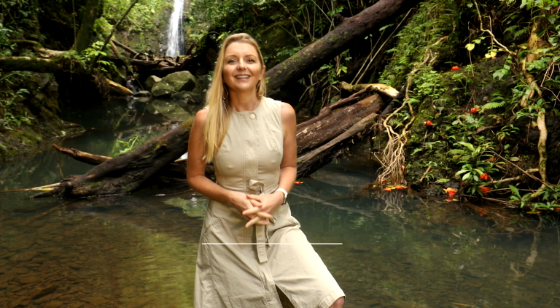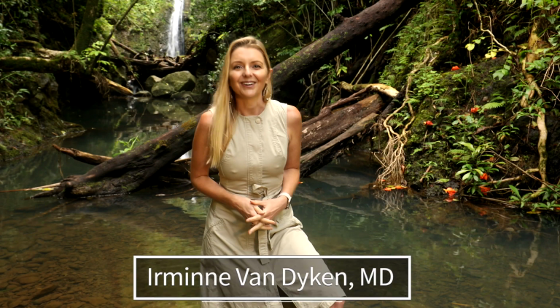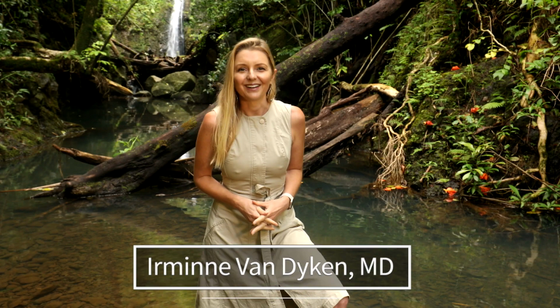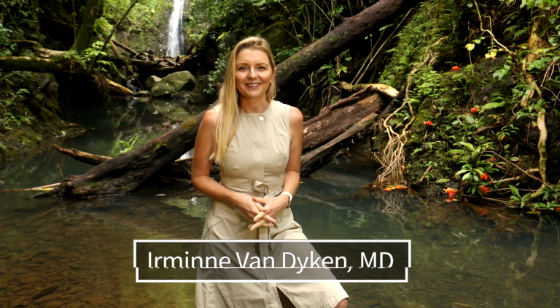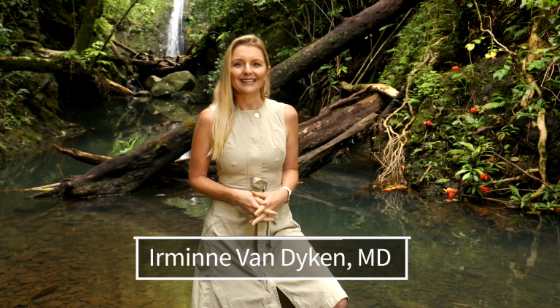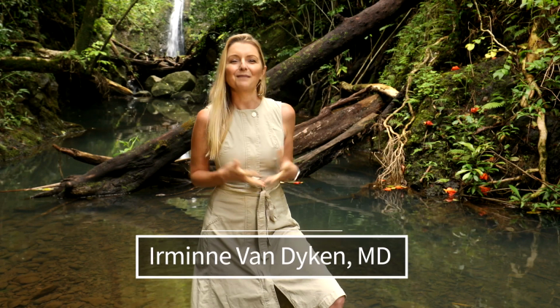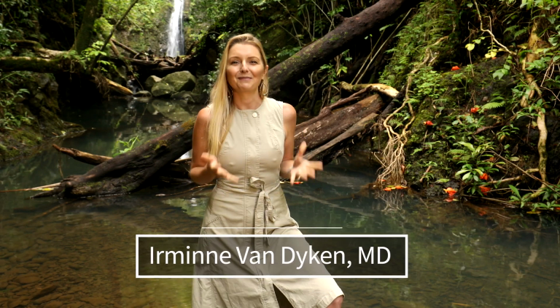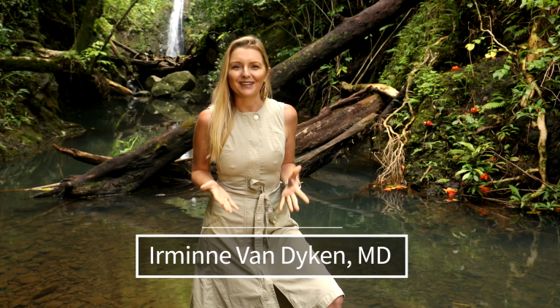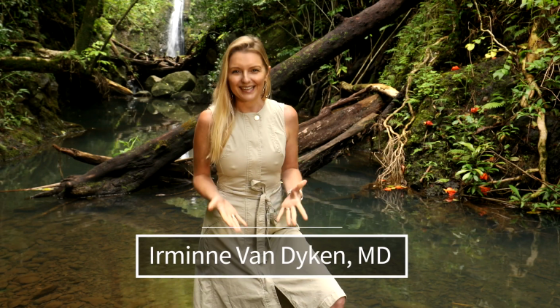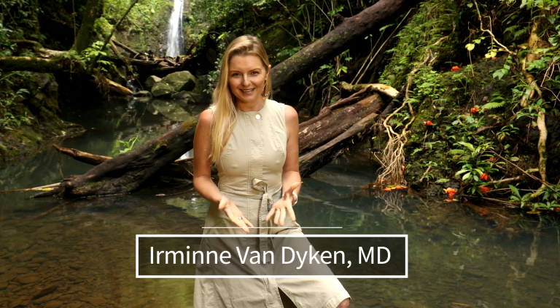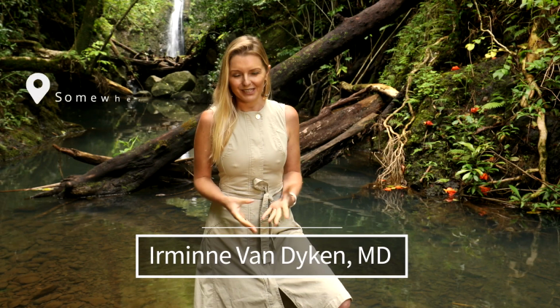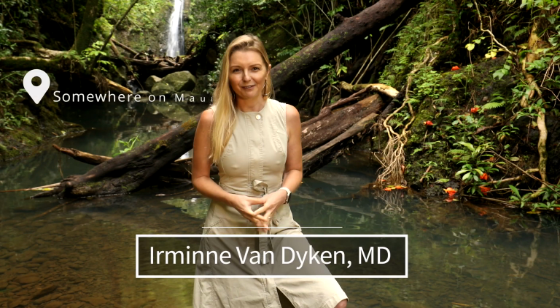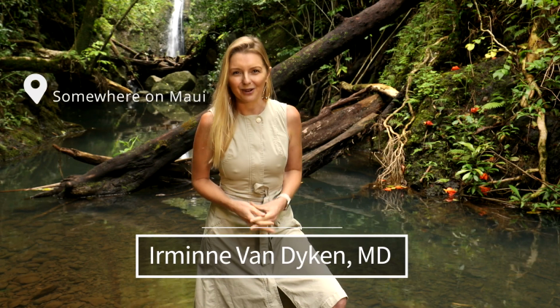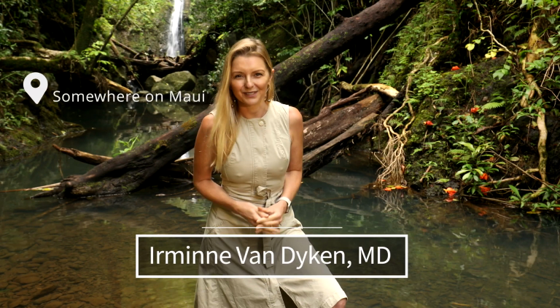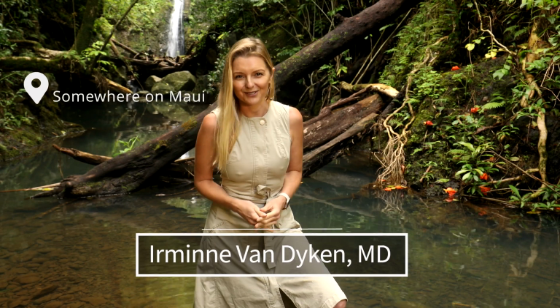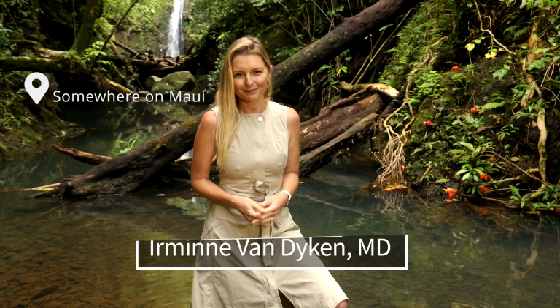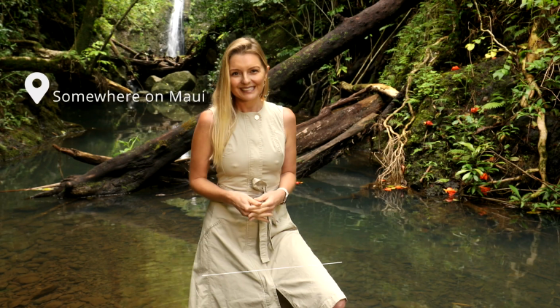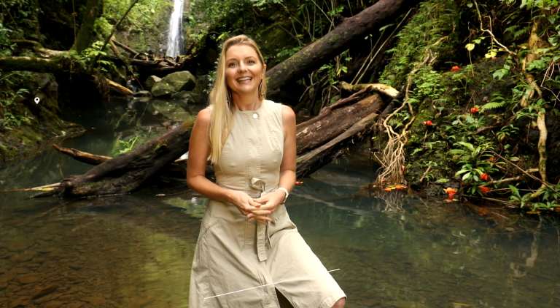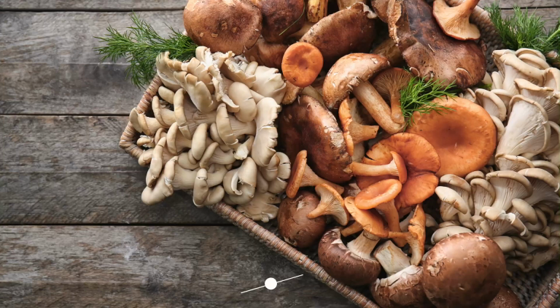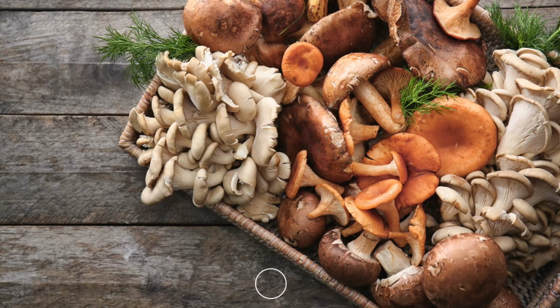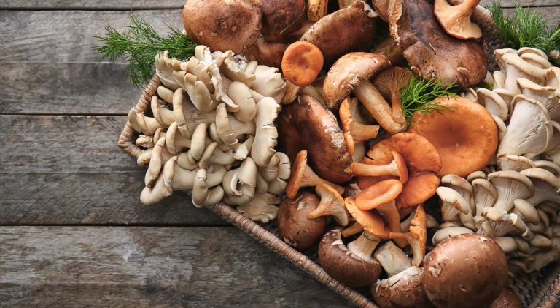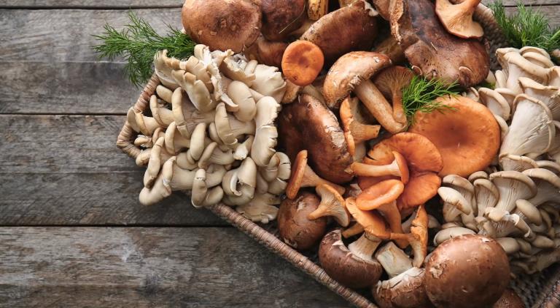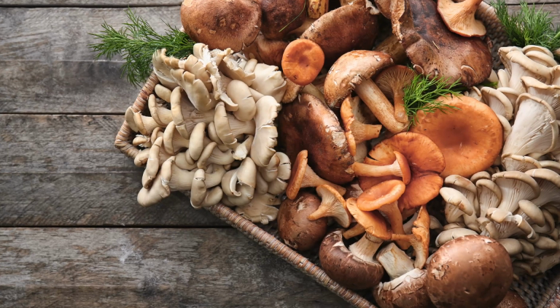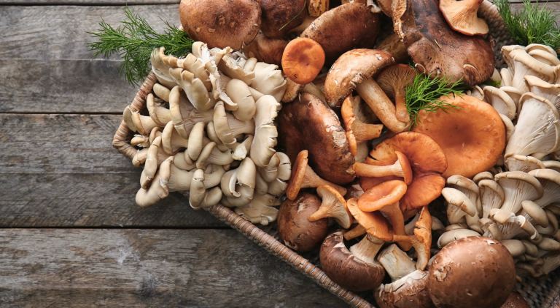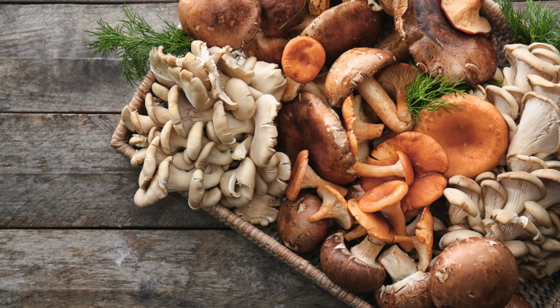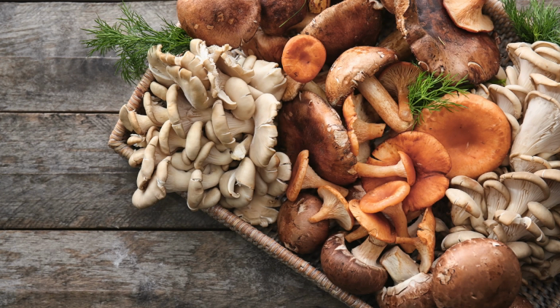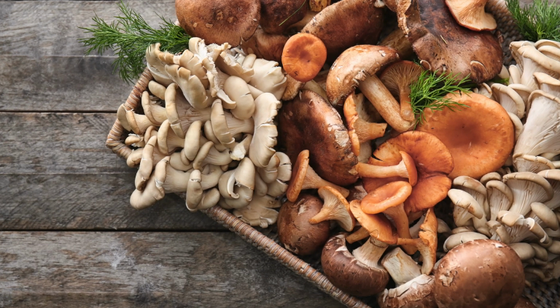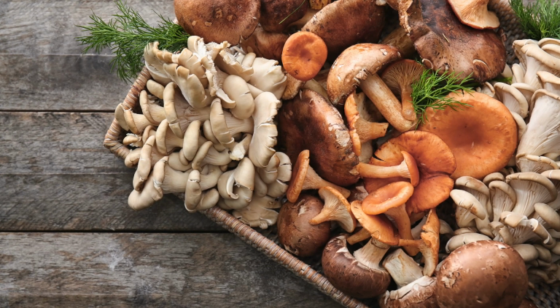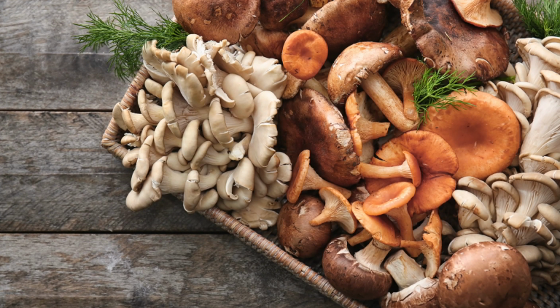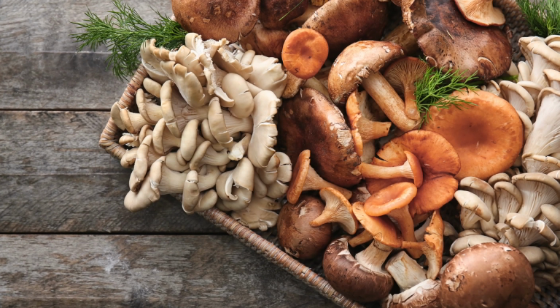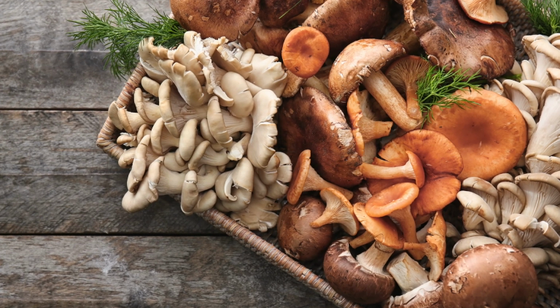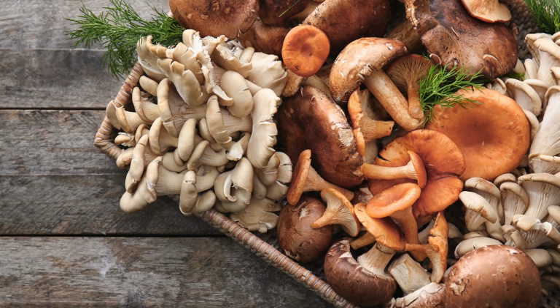Aloha, everyone. I'm Irmina Van Dyken, MD, from Out of the Doldrums. Let's talk about mushrooms — edible mushrooms to be precise.